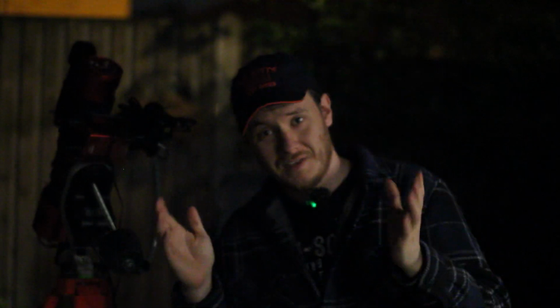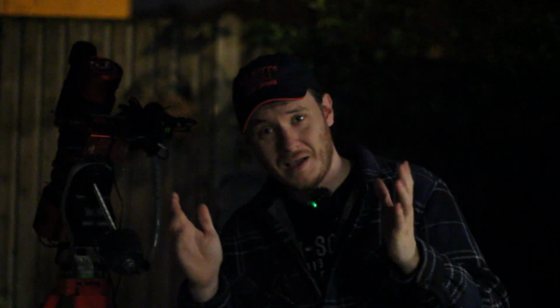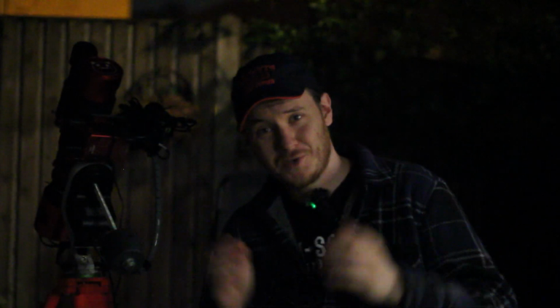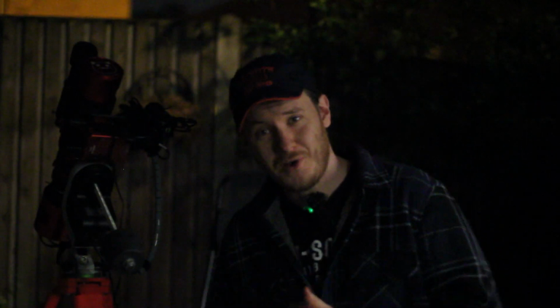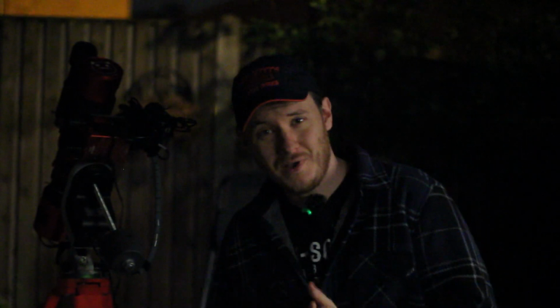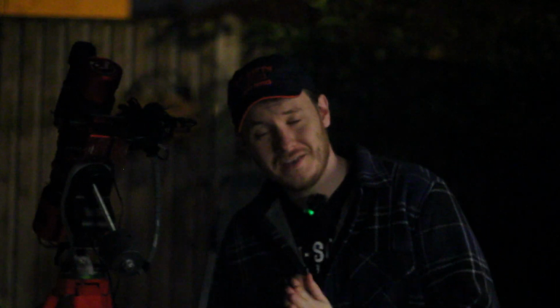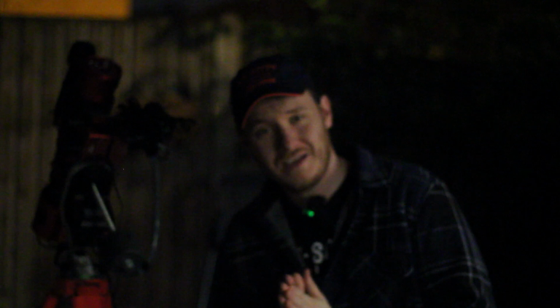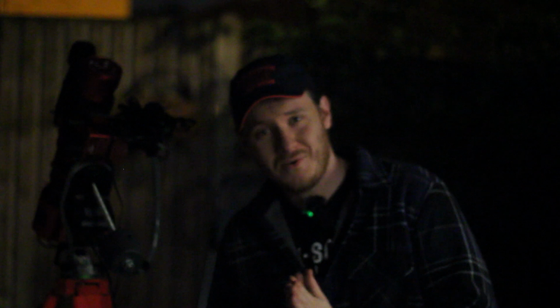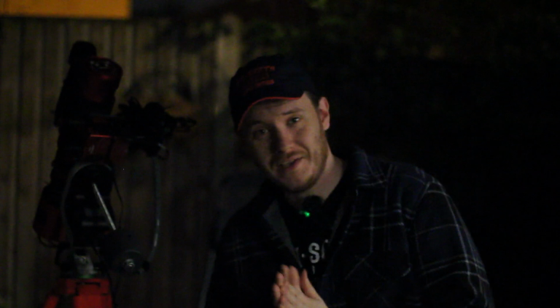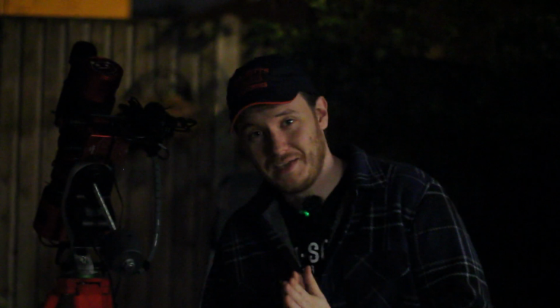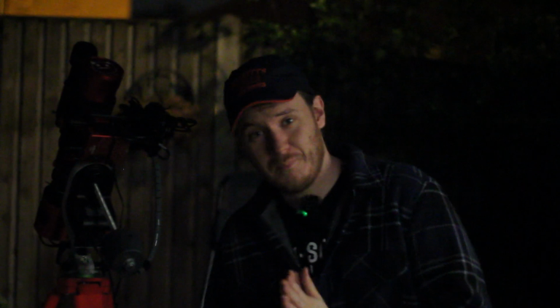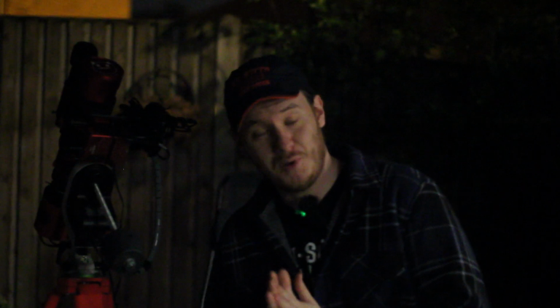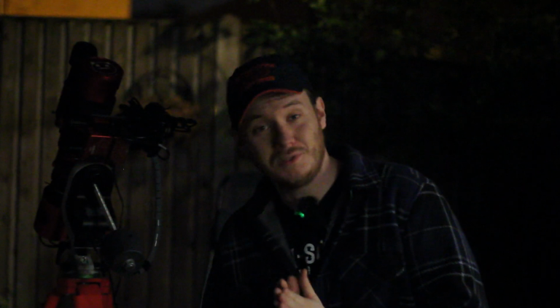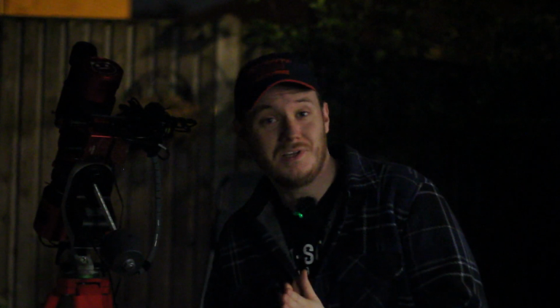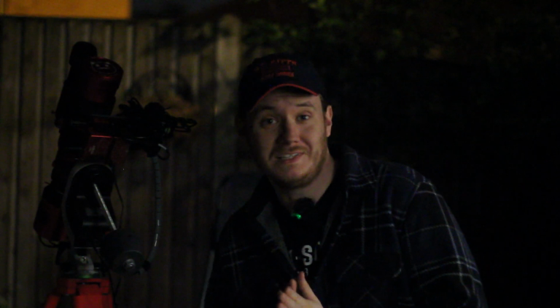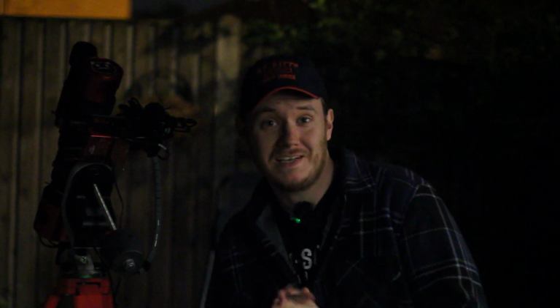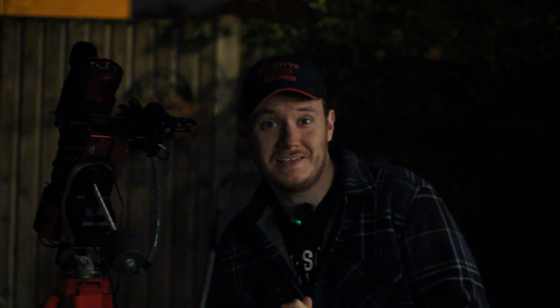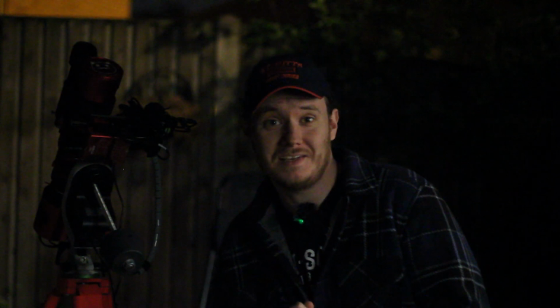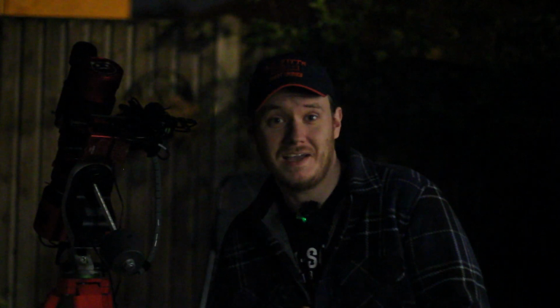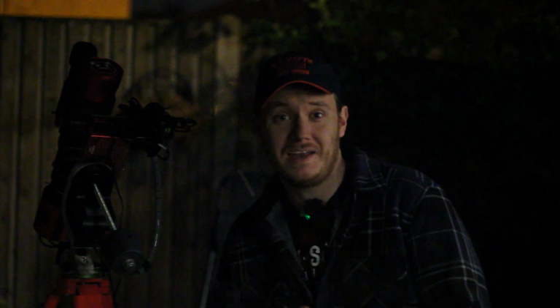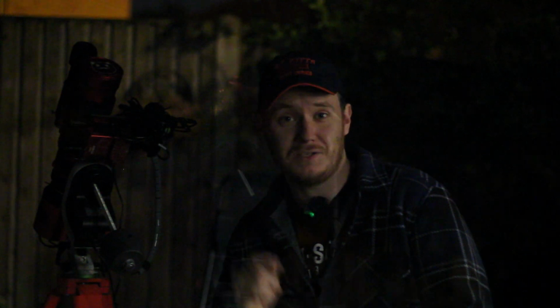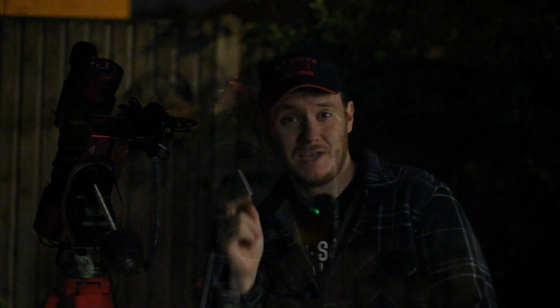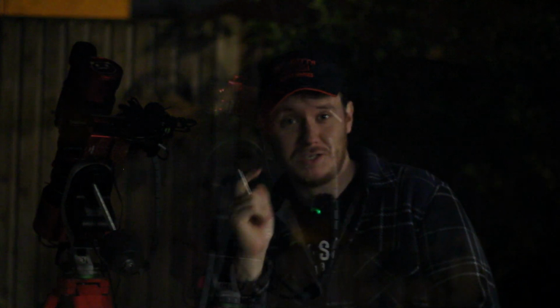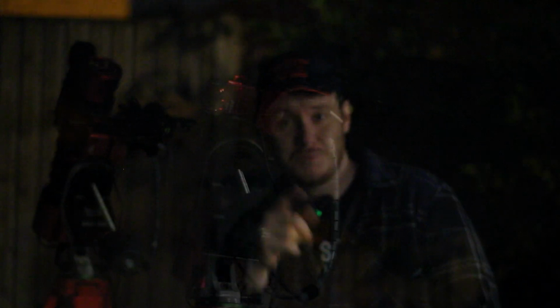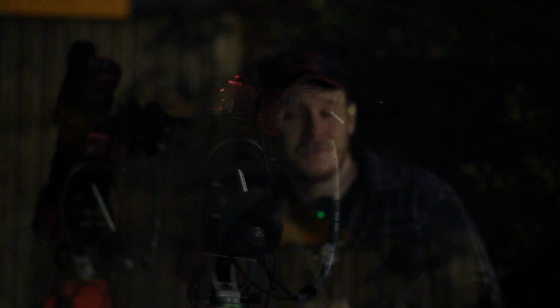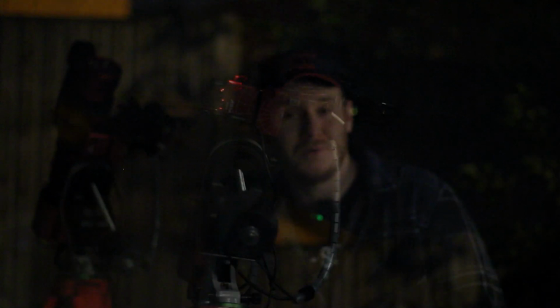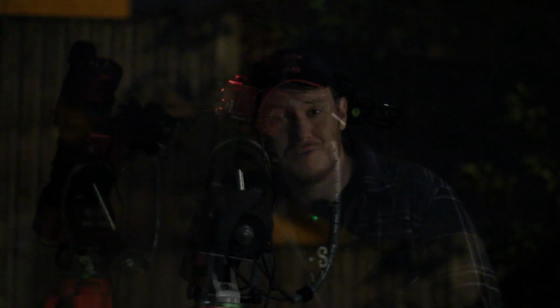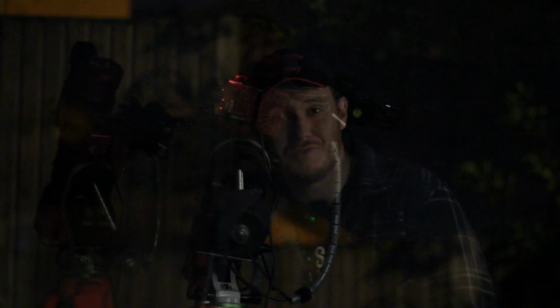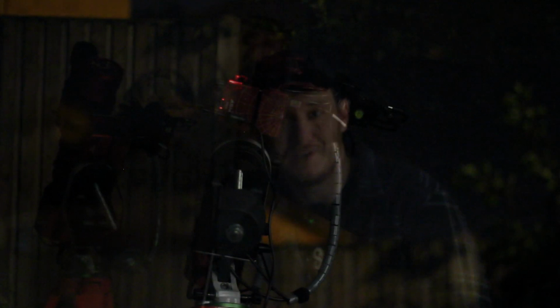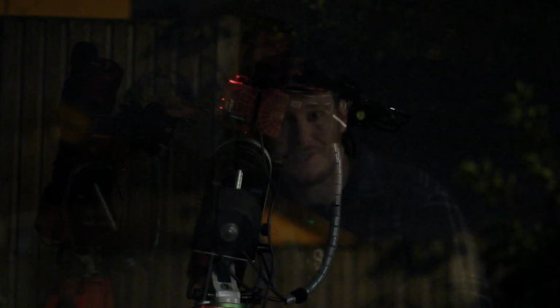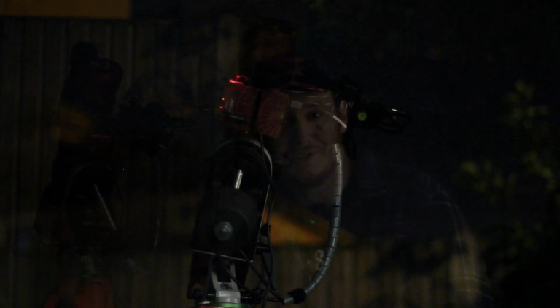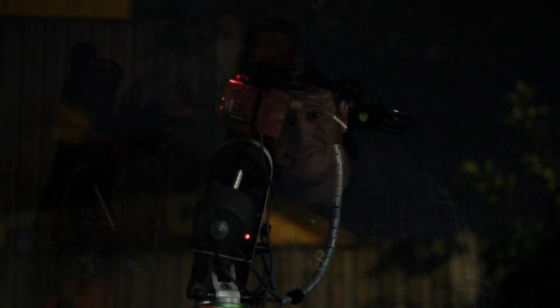I'm going to go ahead now and get polar aligned, and I'll catch up with you all very shortly.